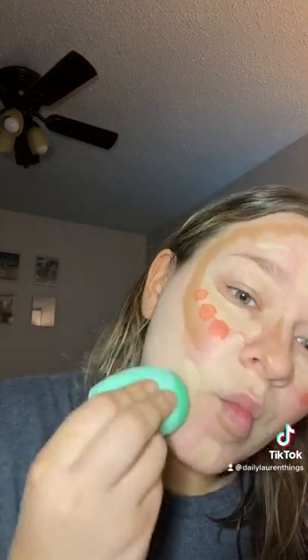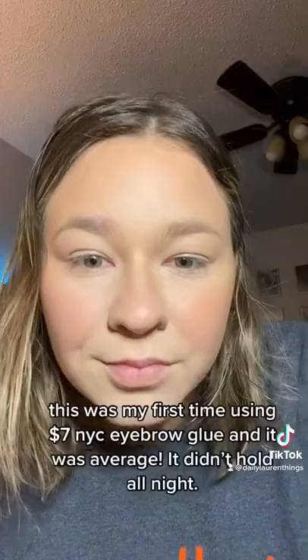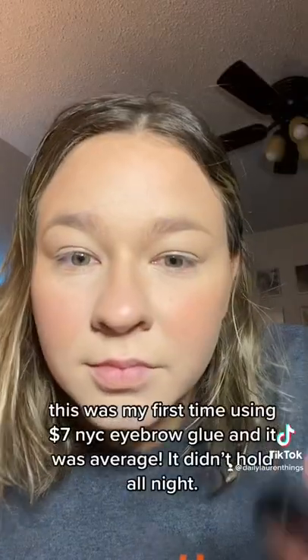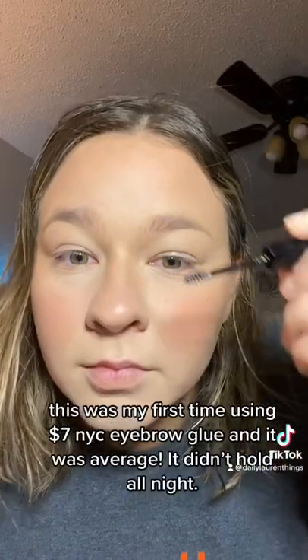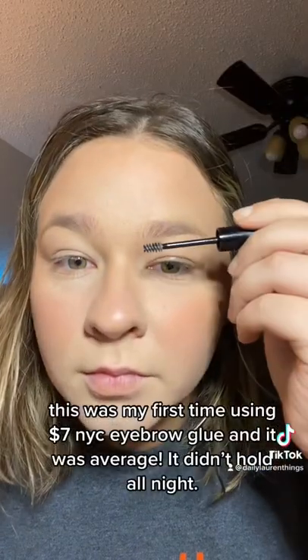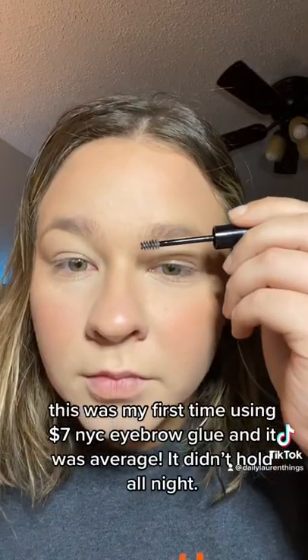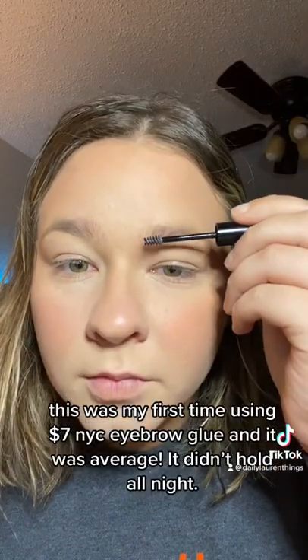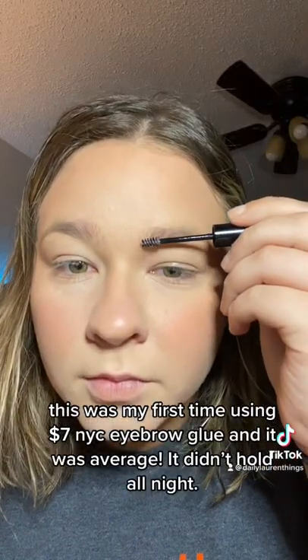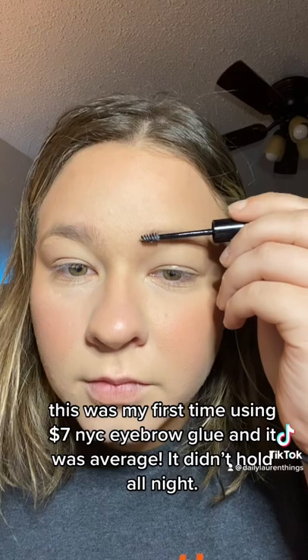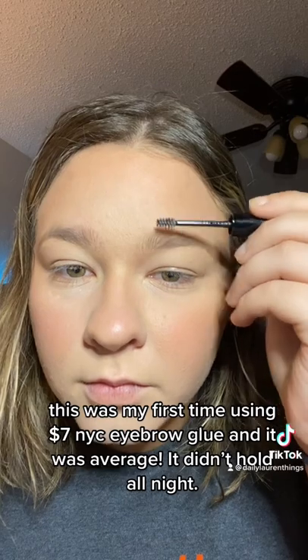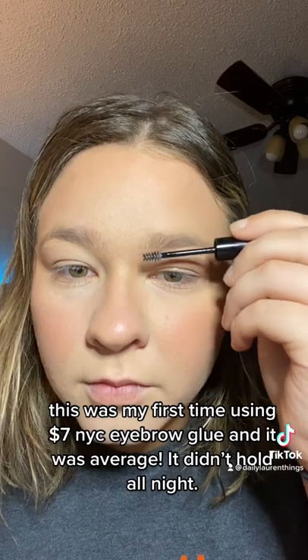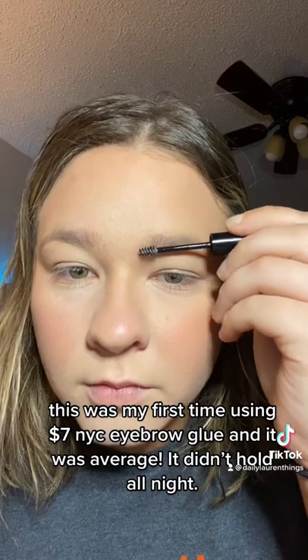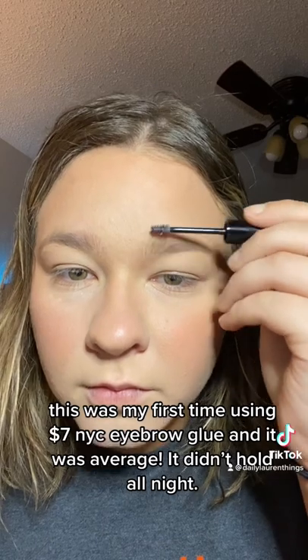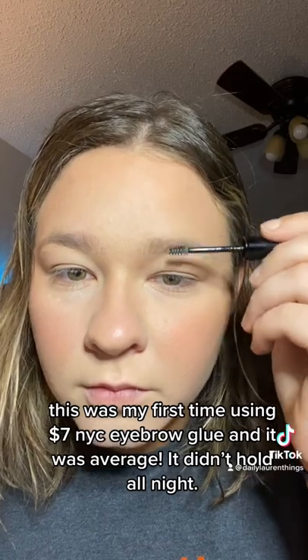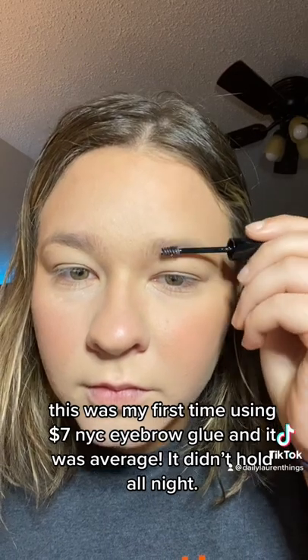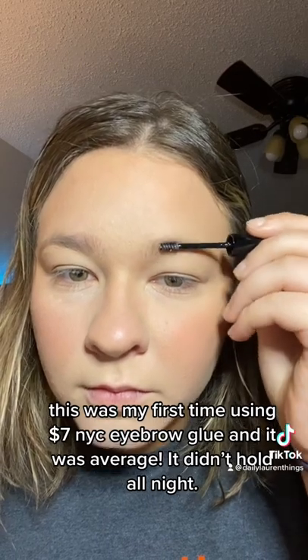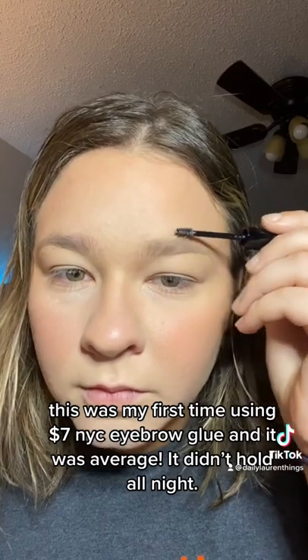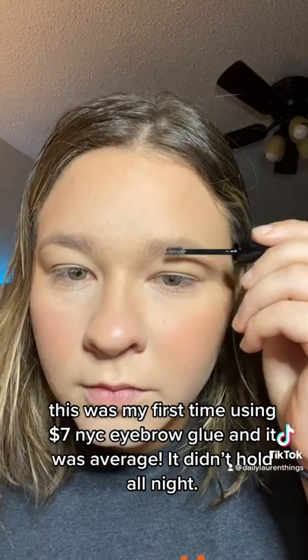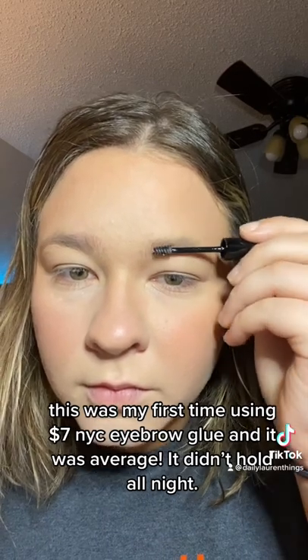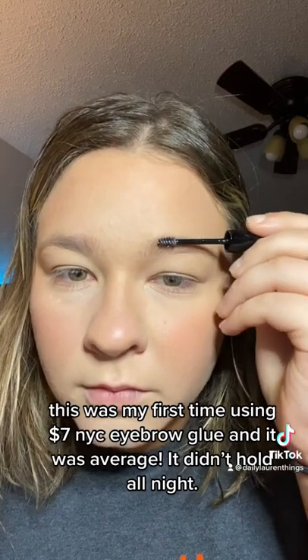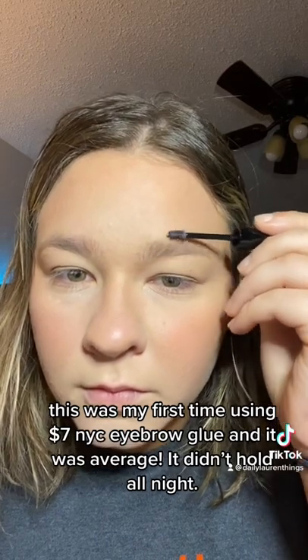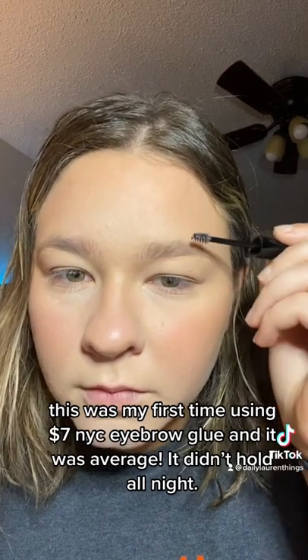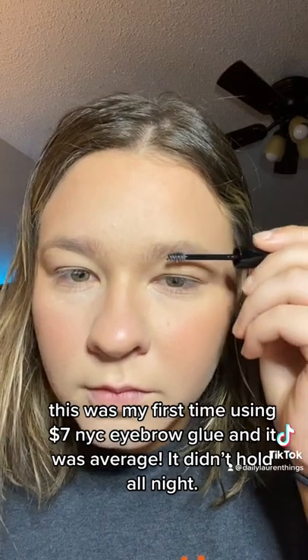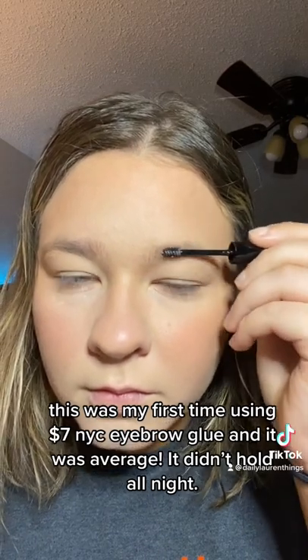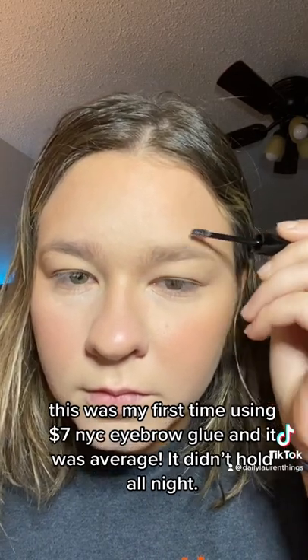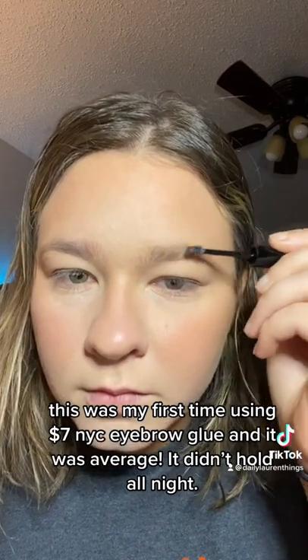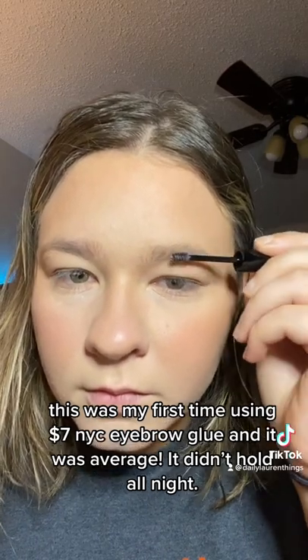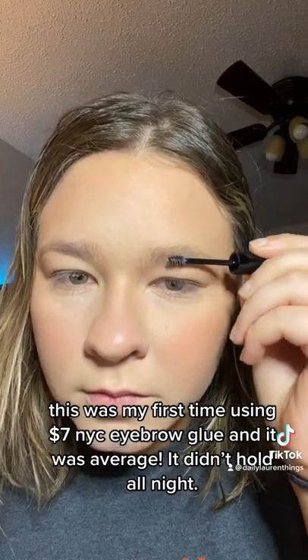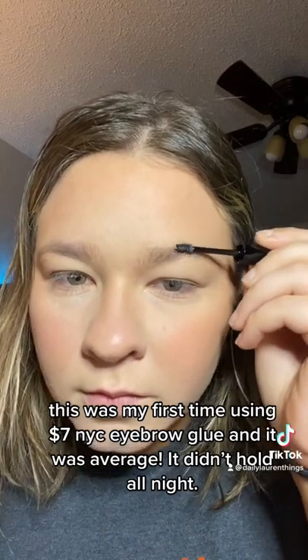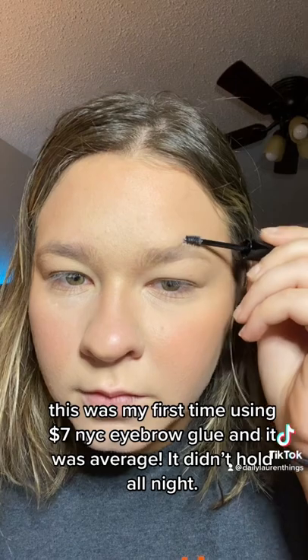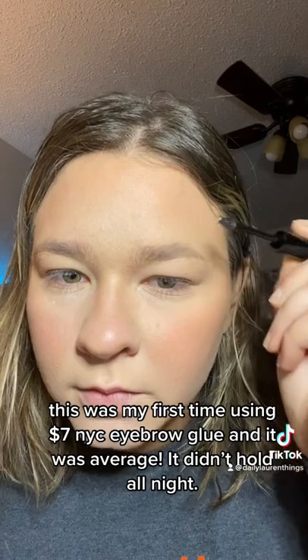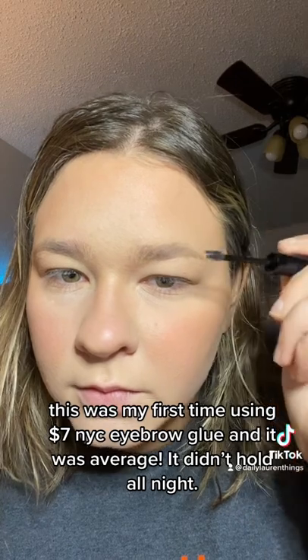This was my first time using the $7 Neck Eyebrow Glow, and it was average — it didn't hold all night.